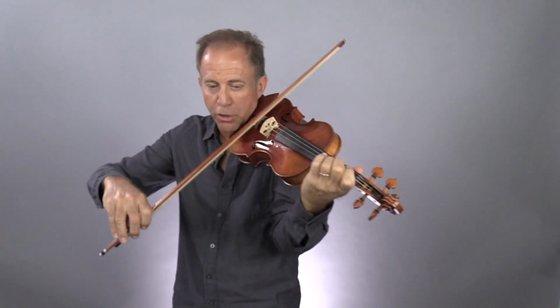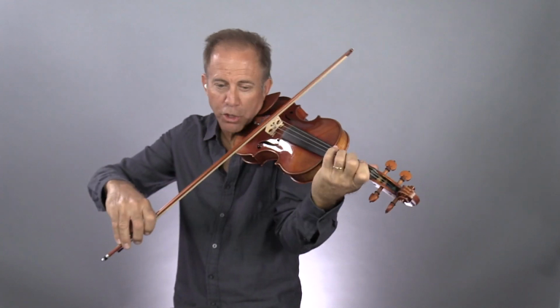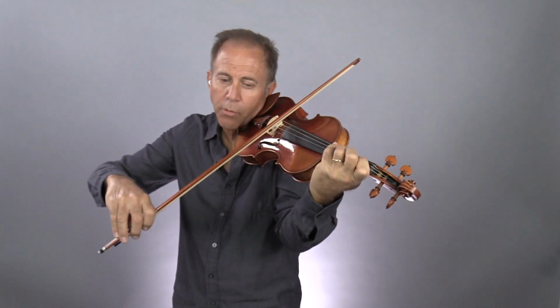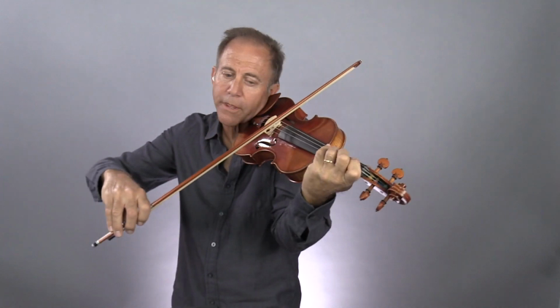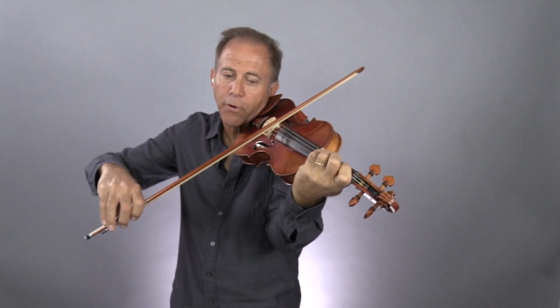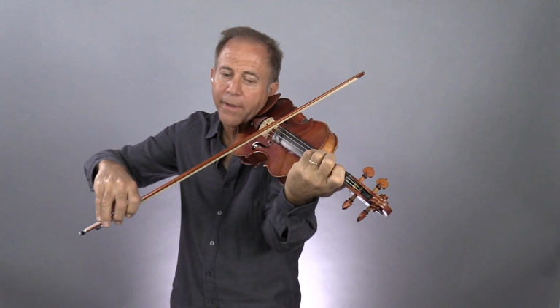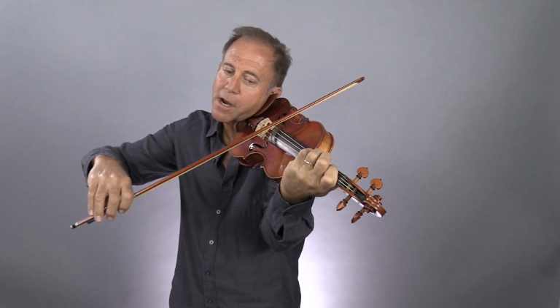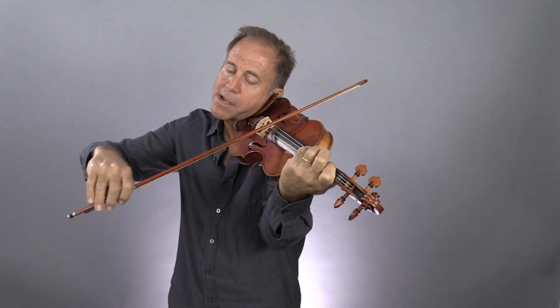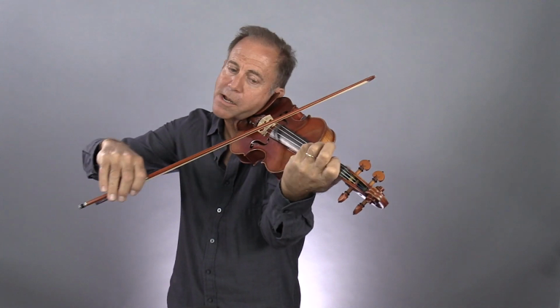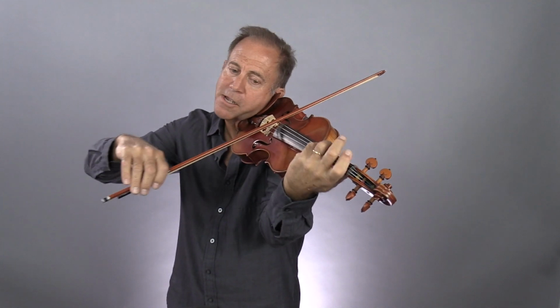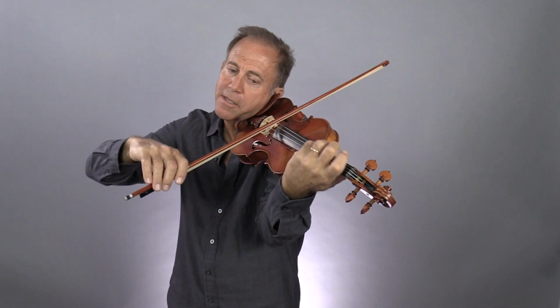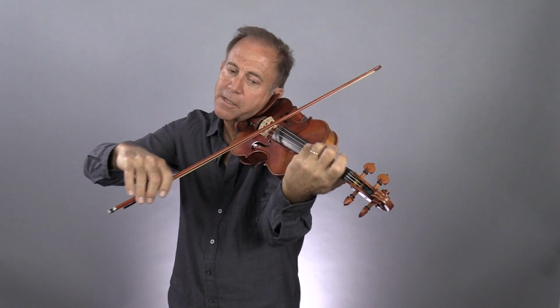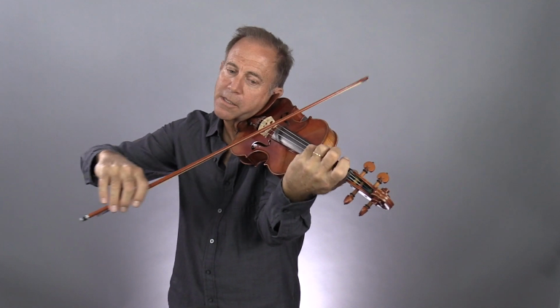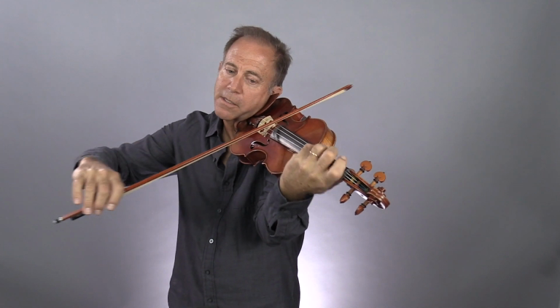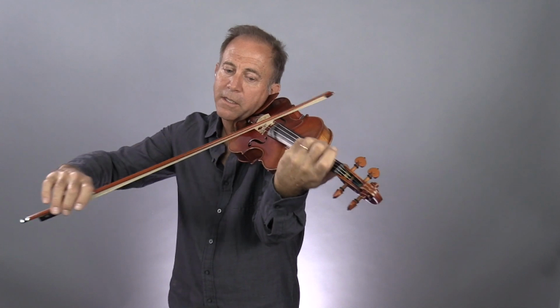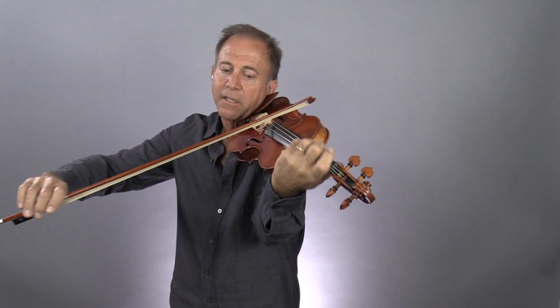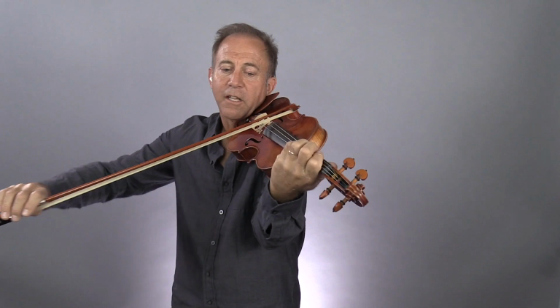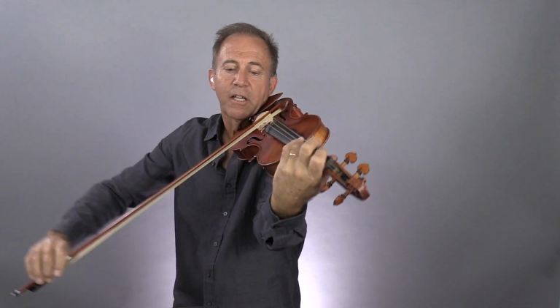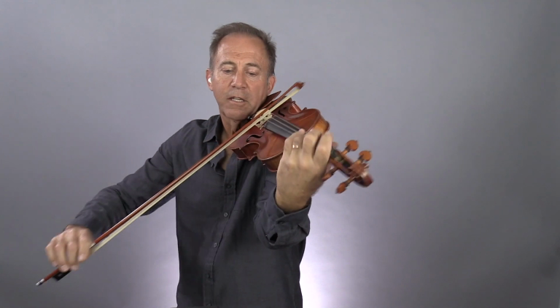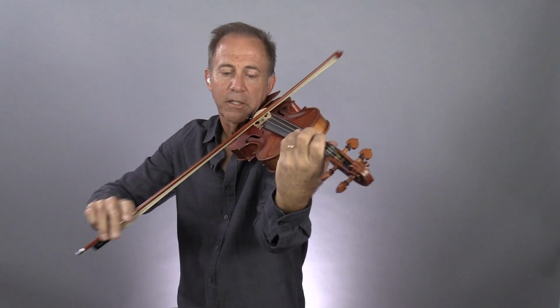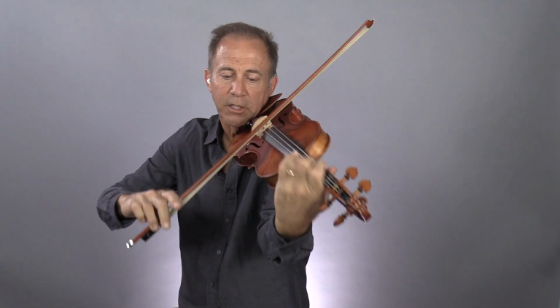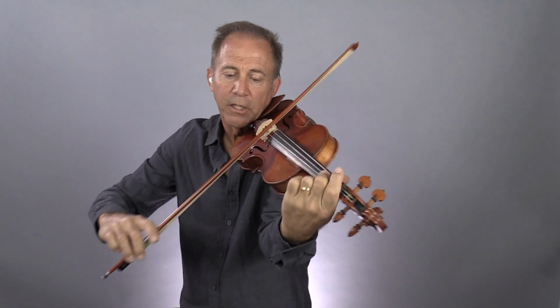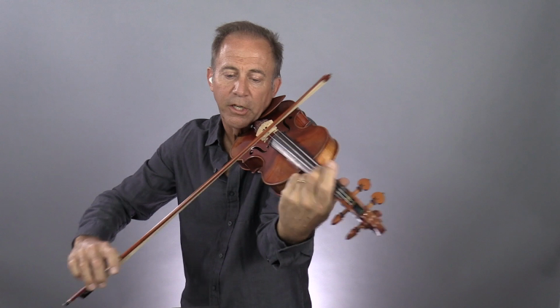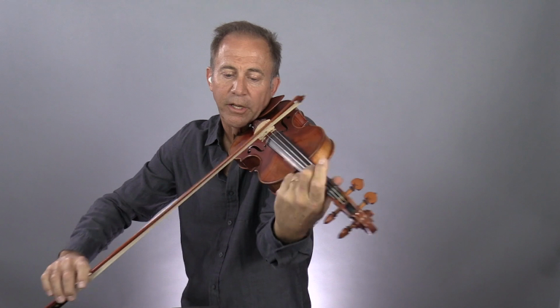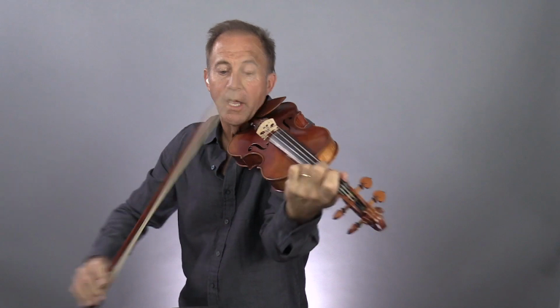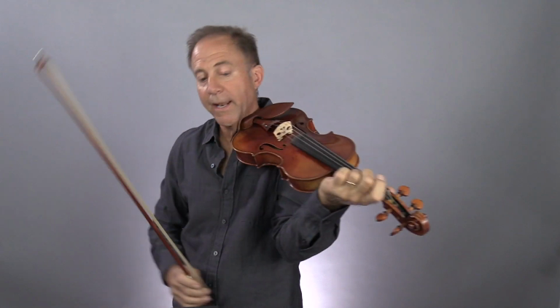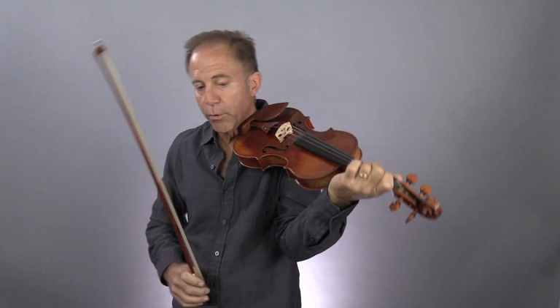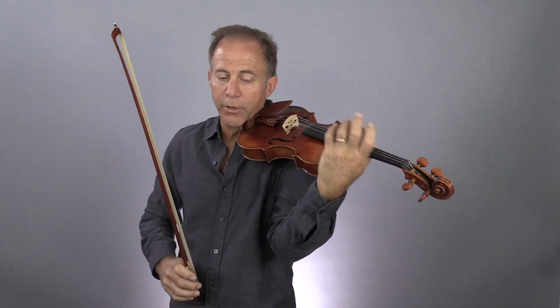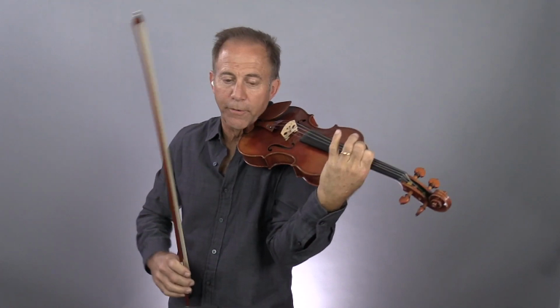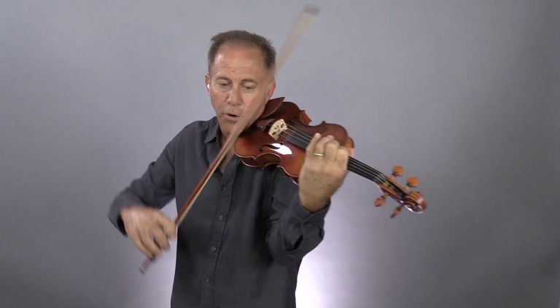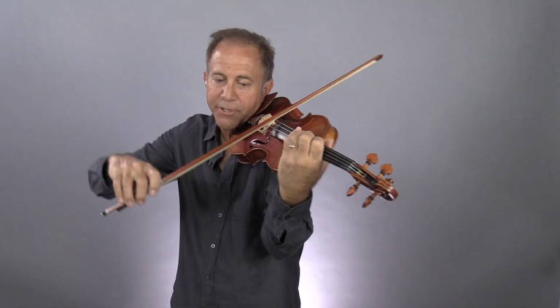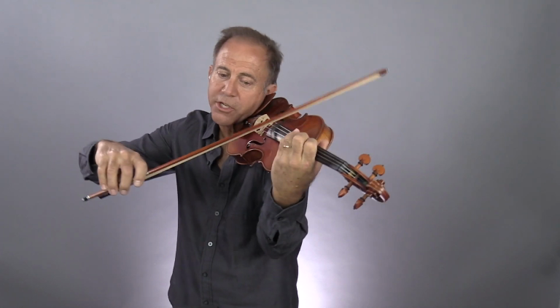But you can start with a fourth finger, and if you want to, fourth position.